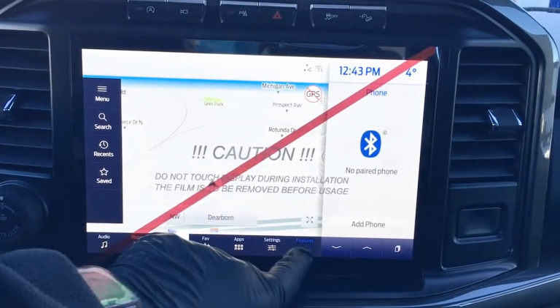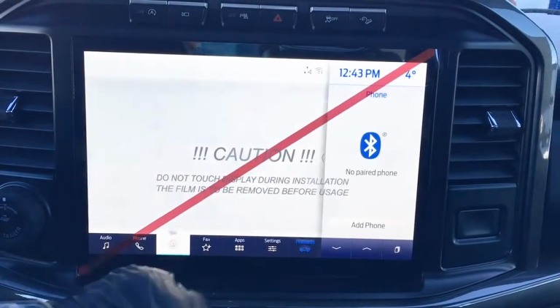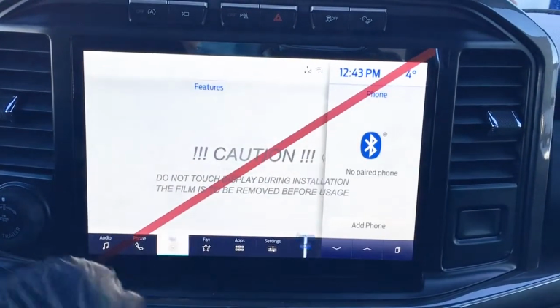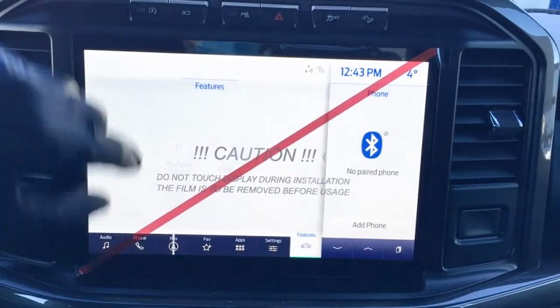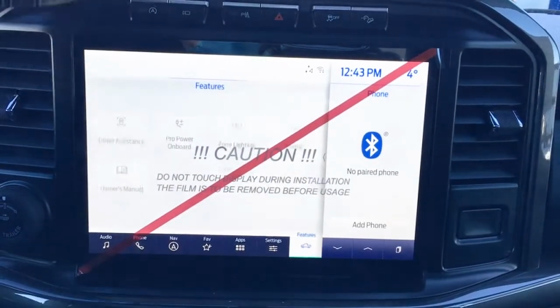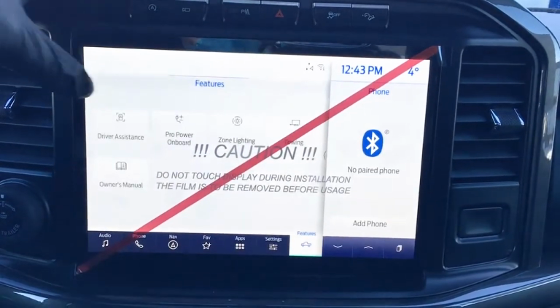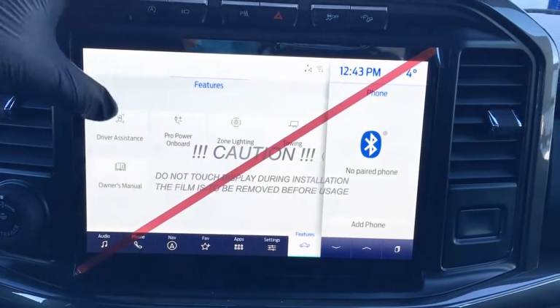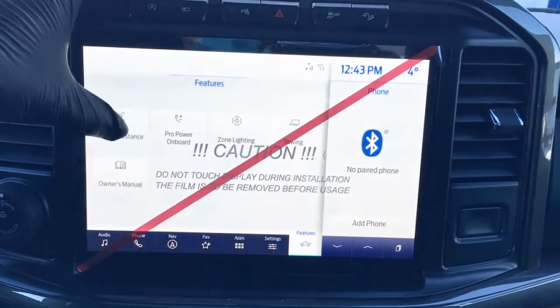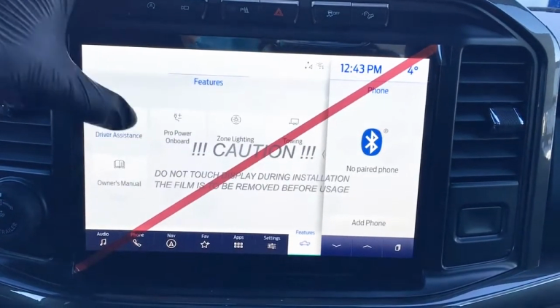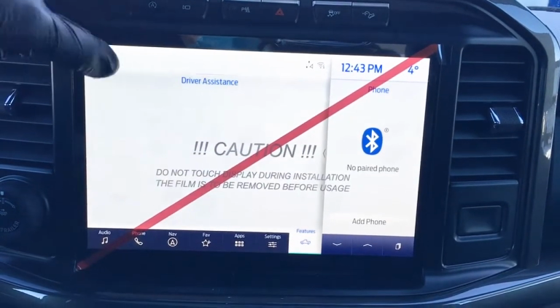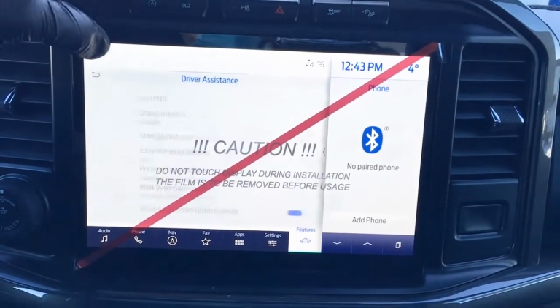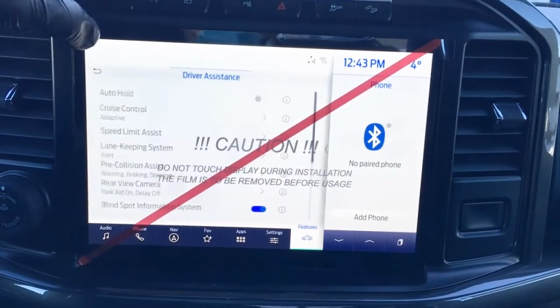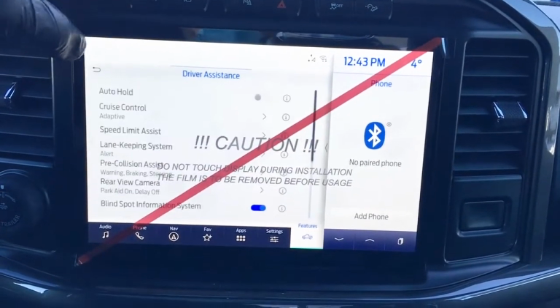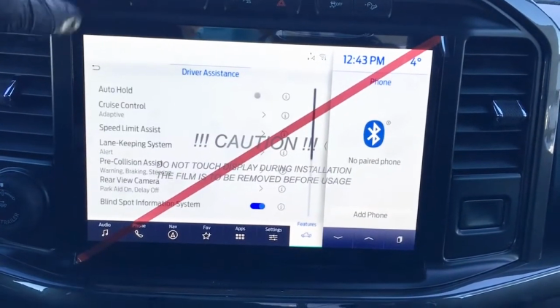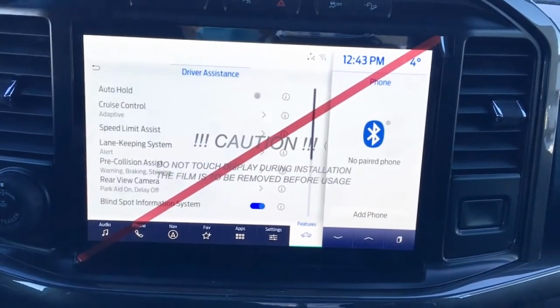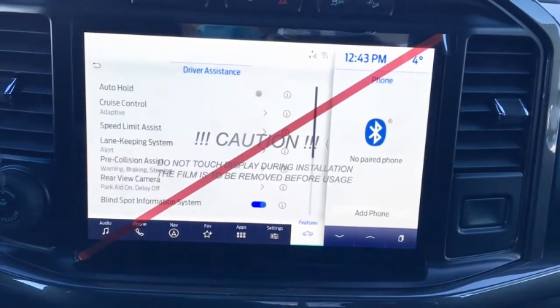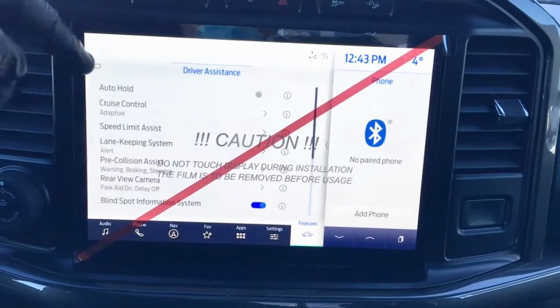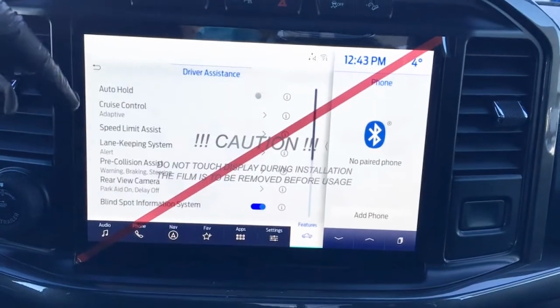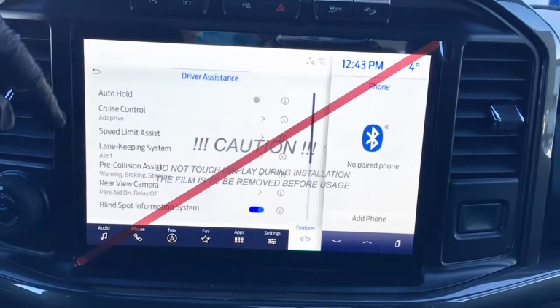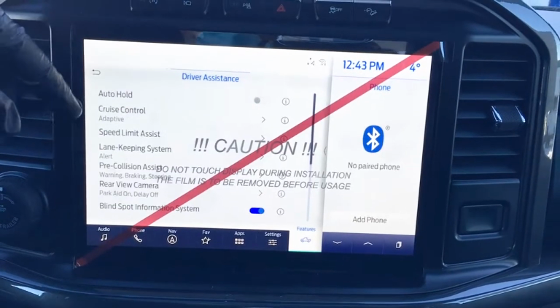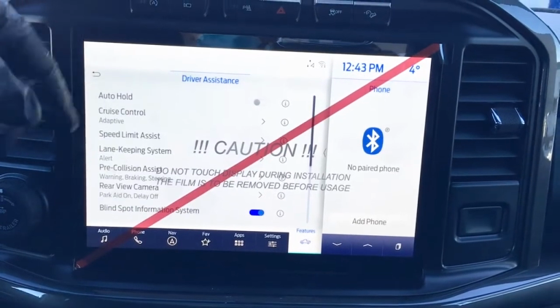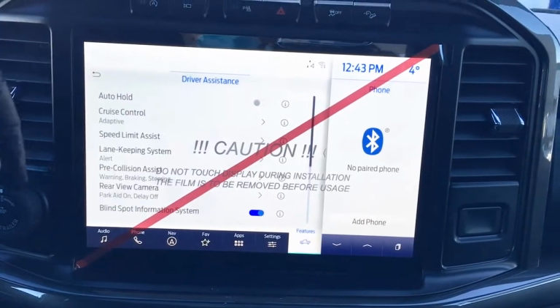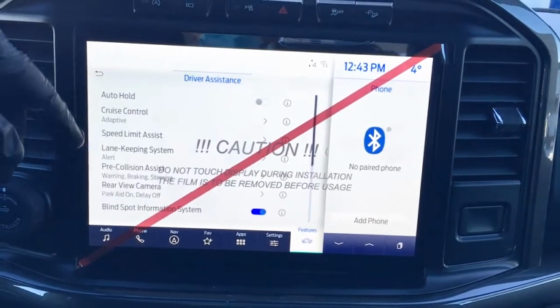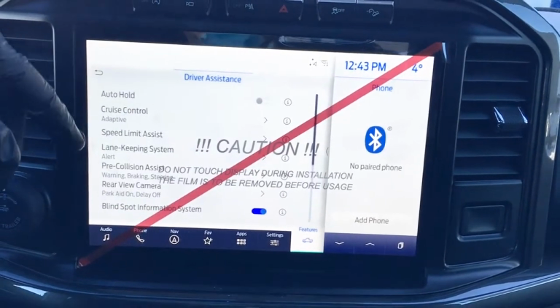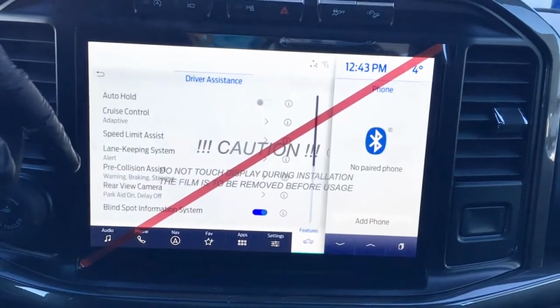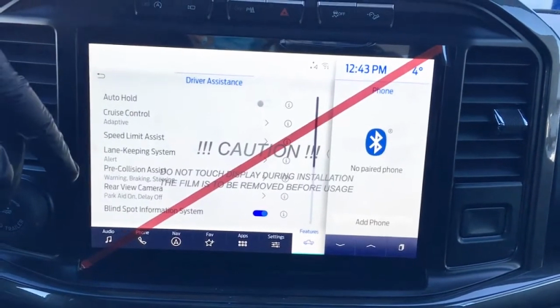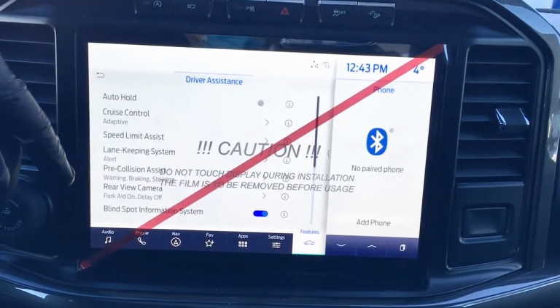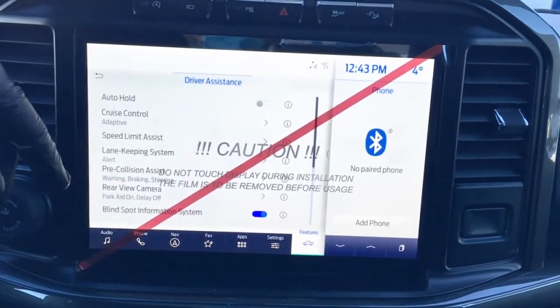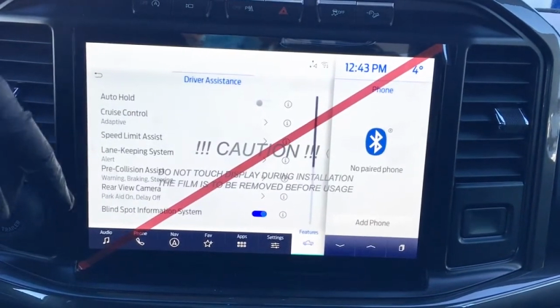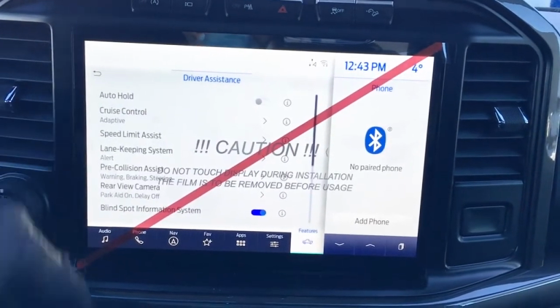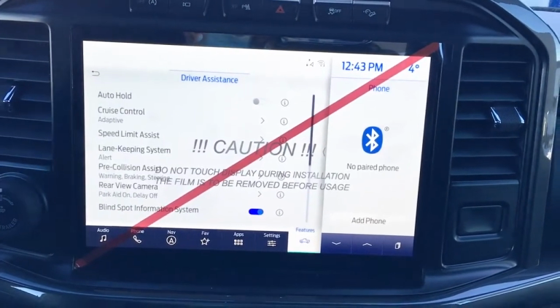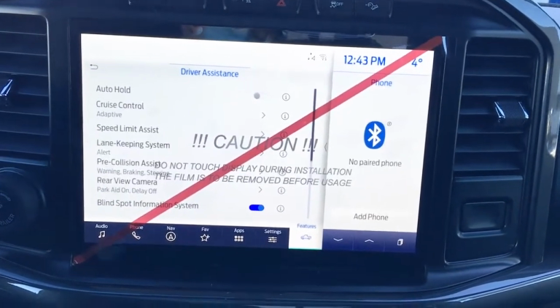The screen also provides access to features such as driver assistance, auto hold, adaptive cruise control, speed limit assist, and more.